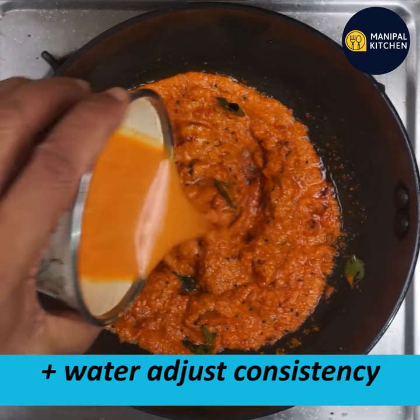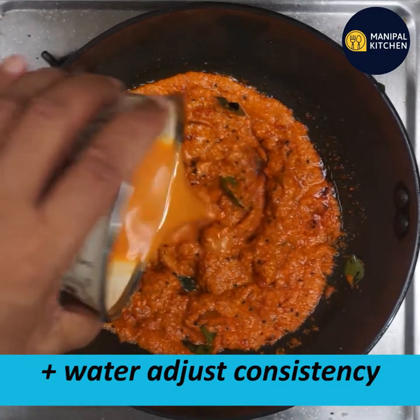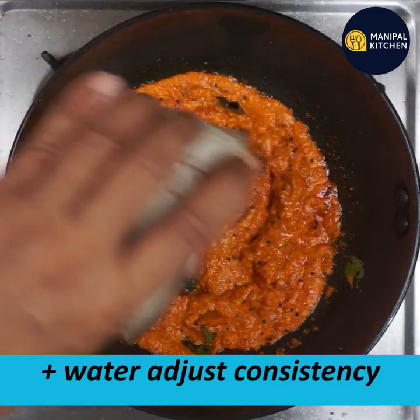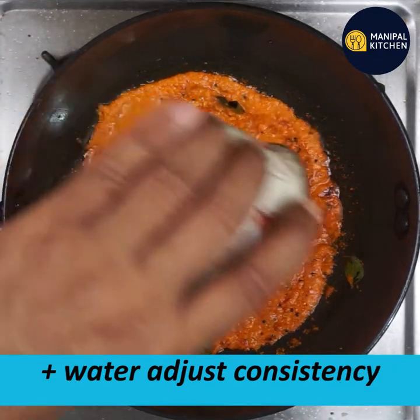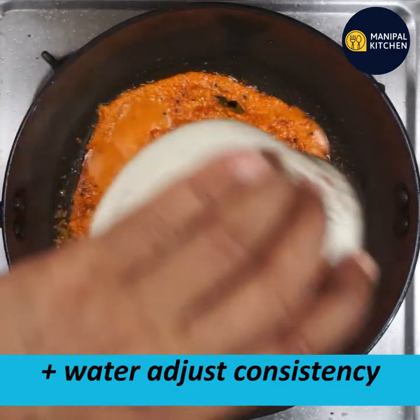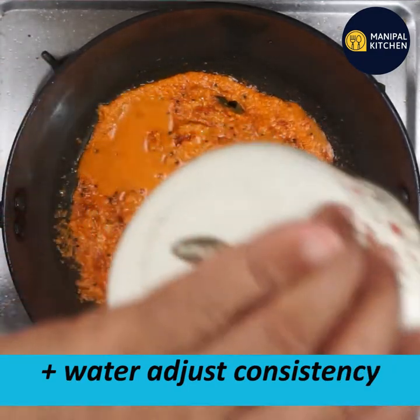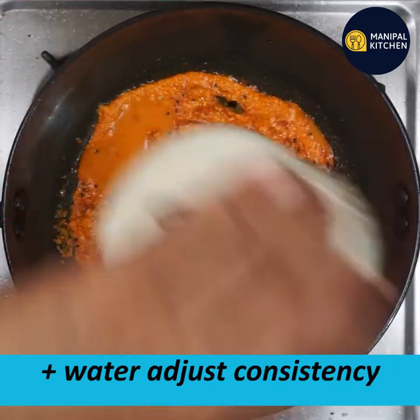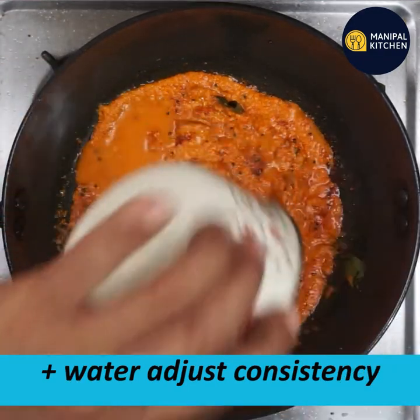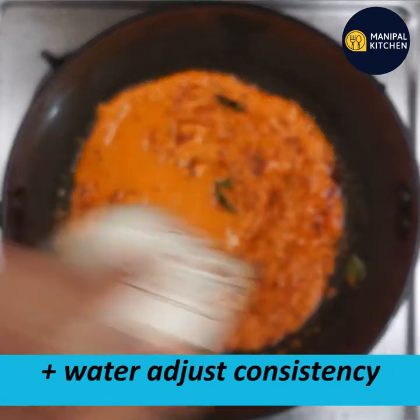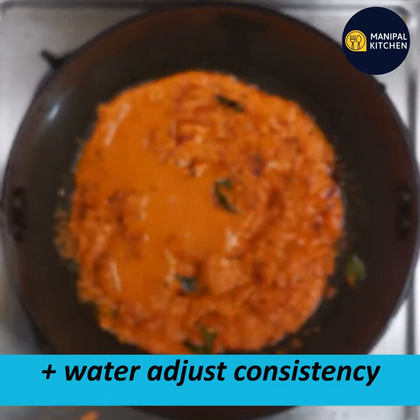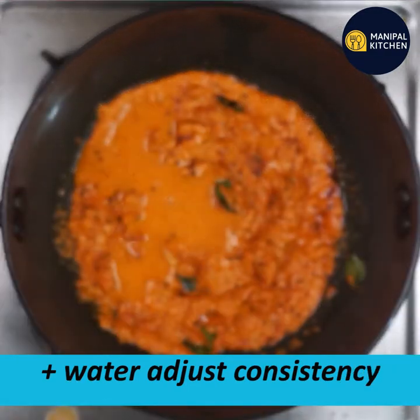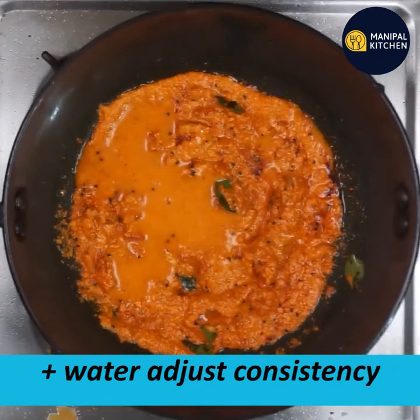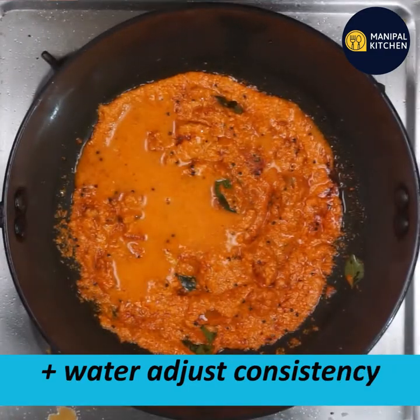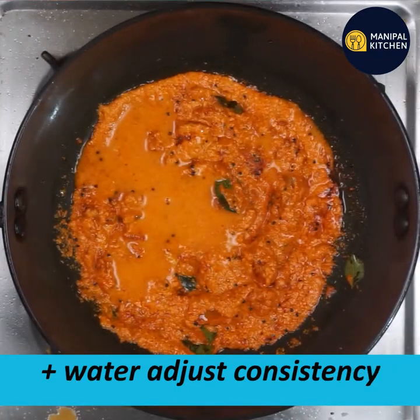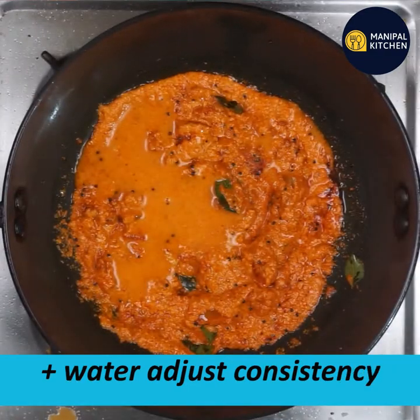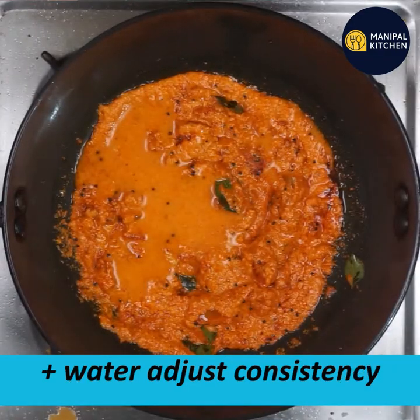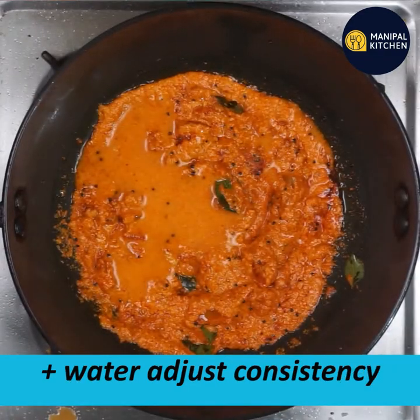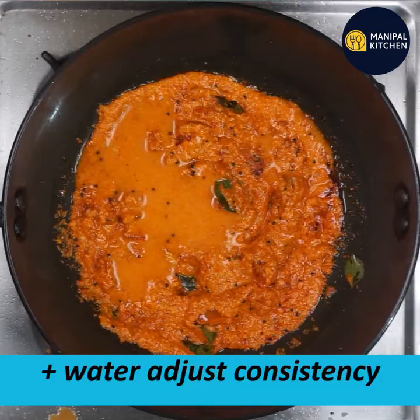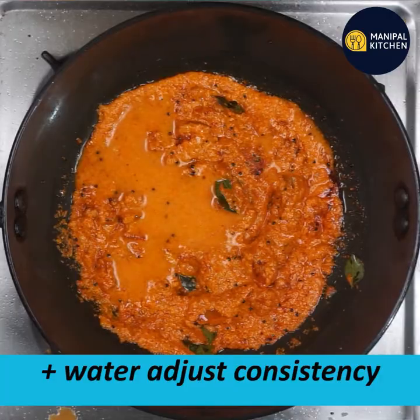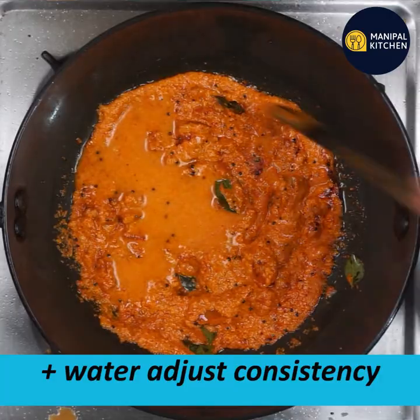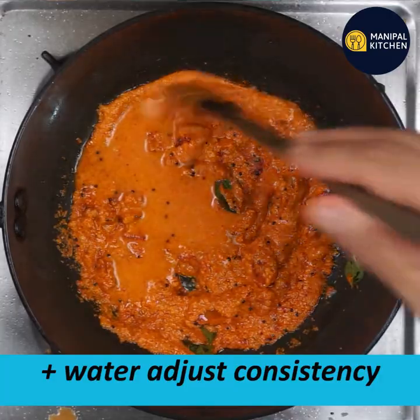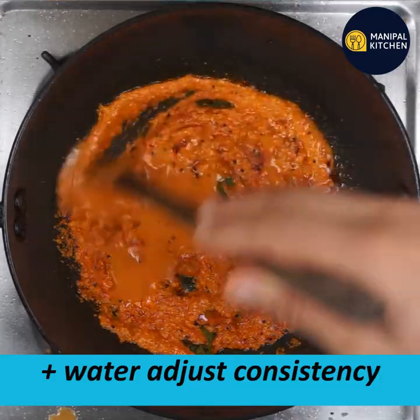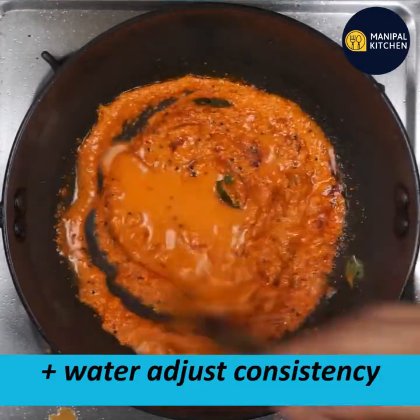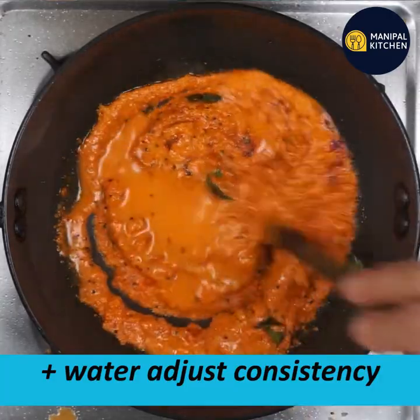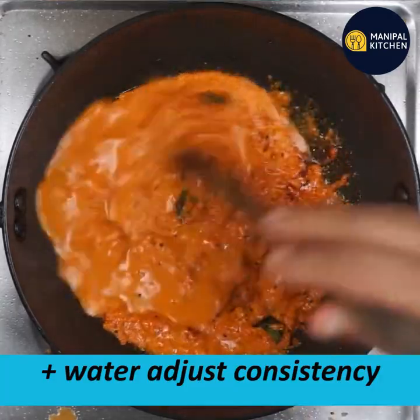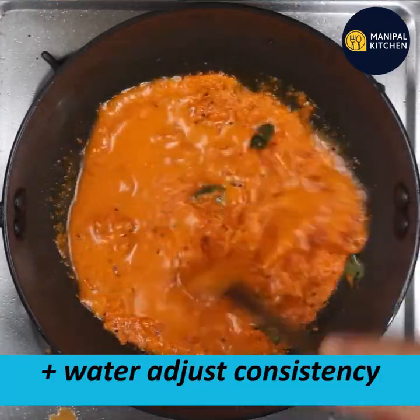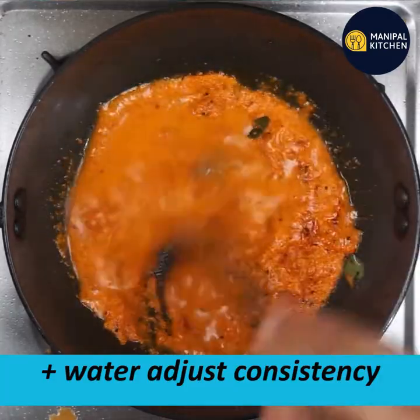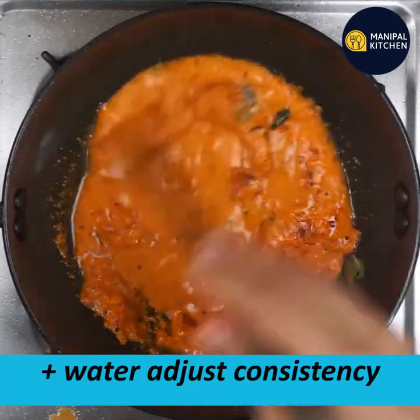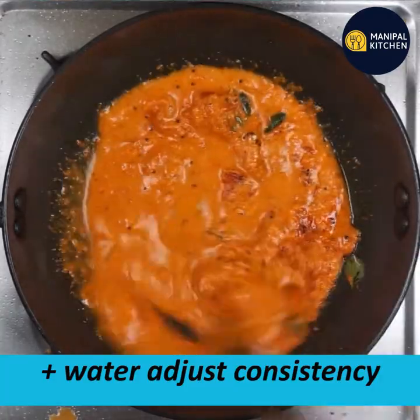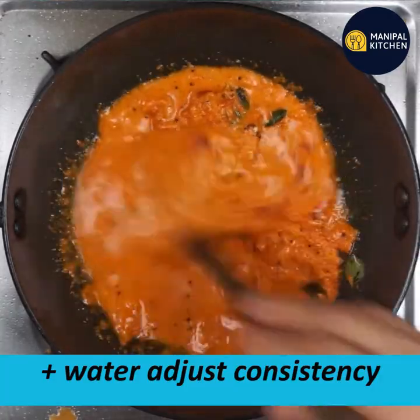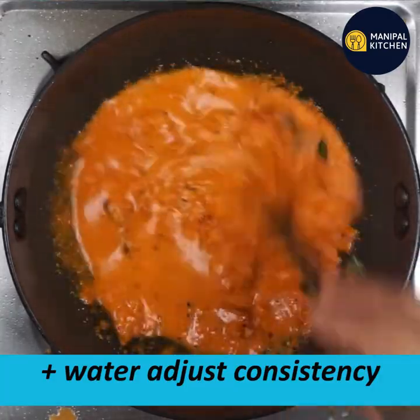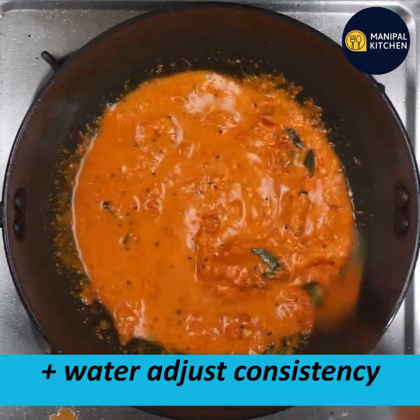You can adjust the consistency. If you want to cook with the cover on, cook it and mix it.